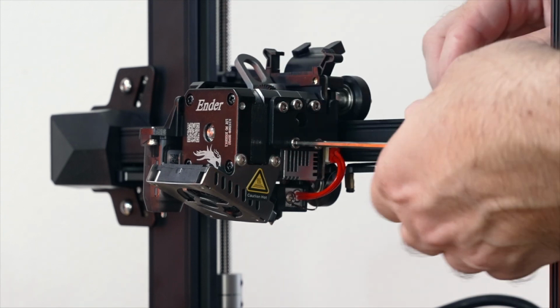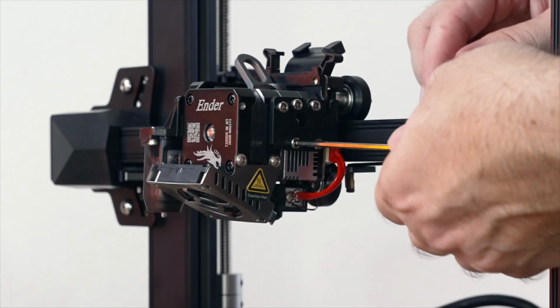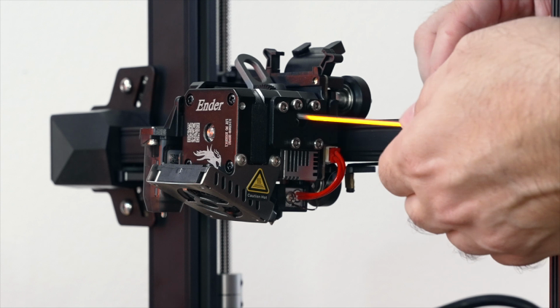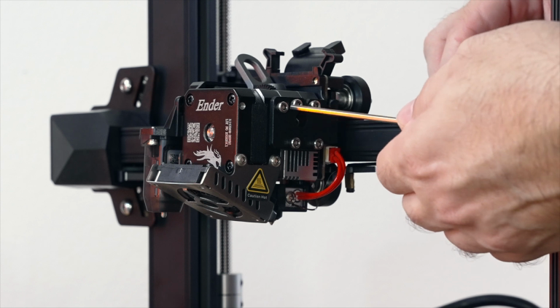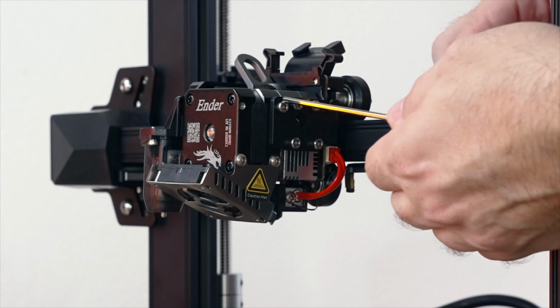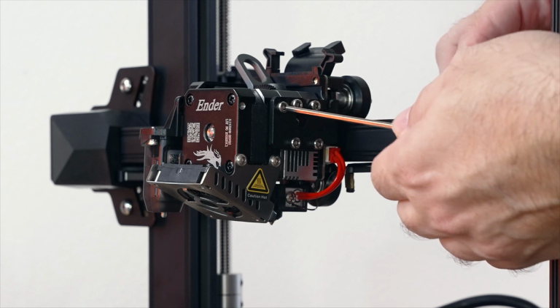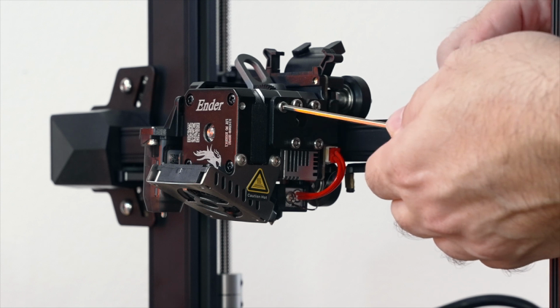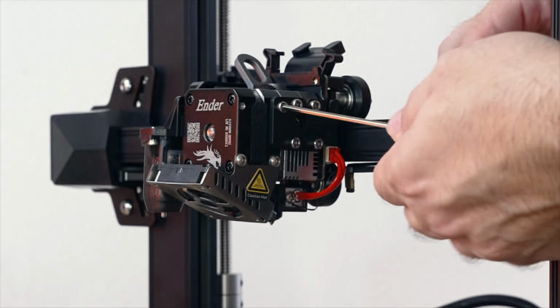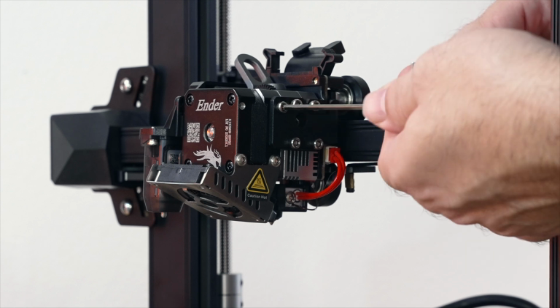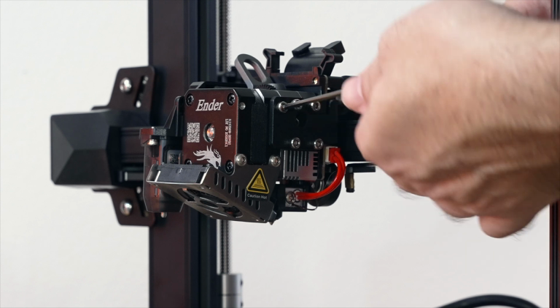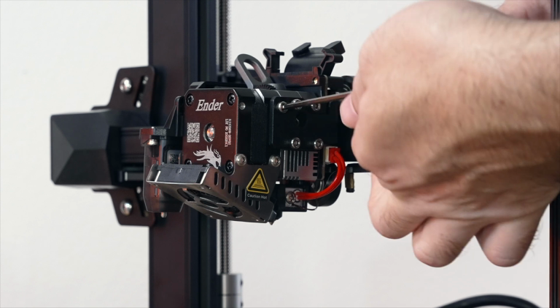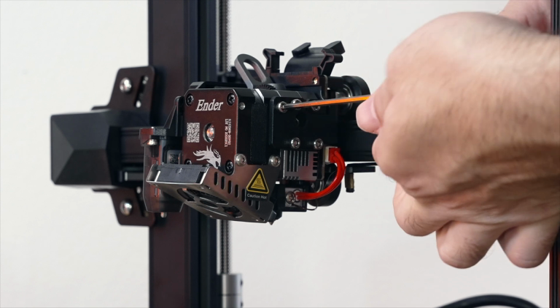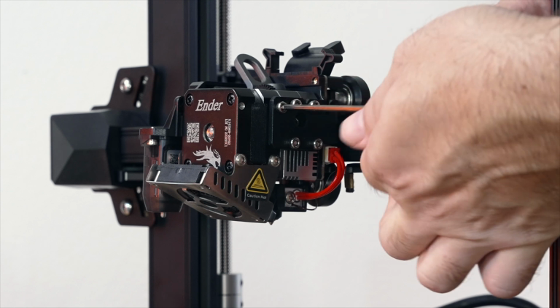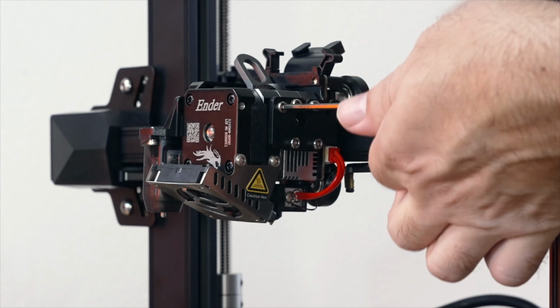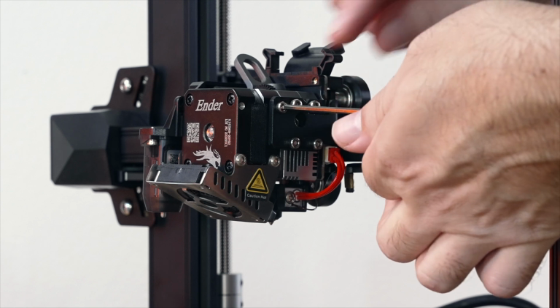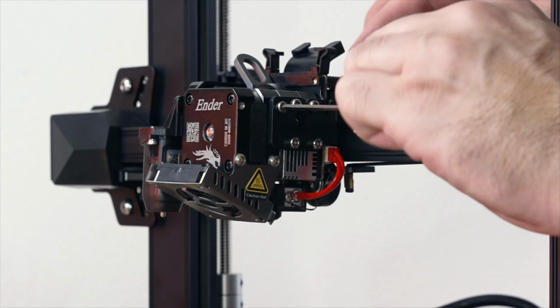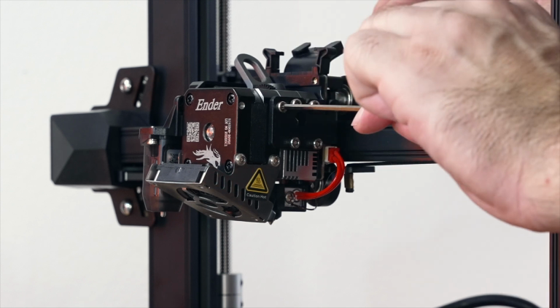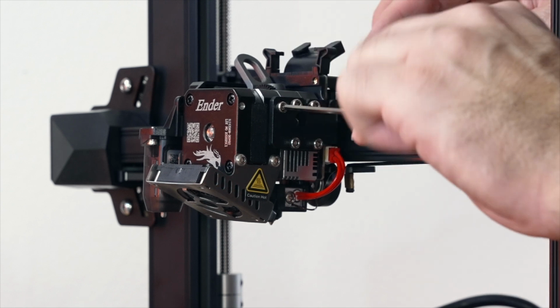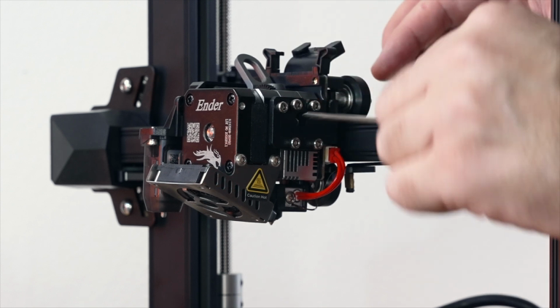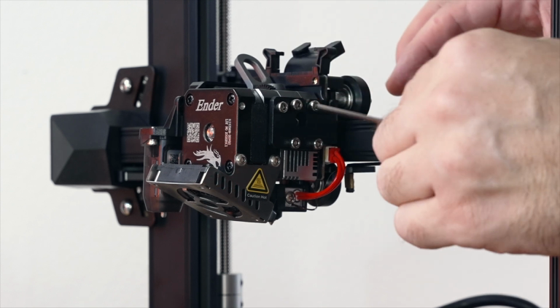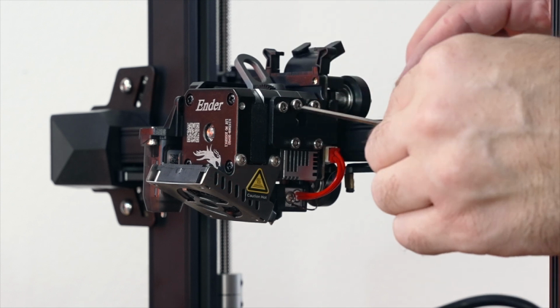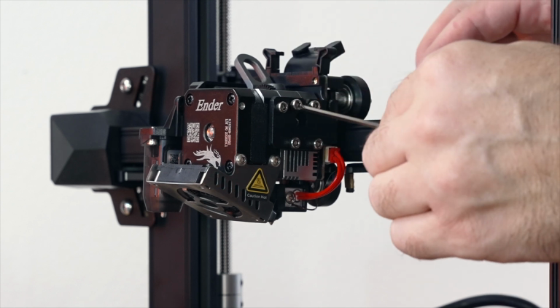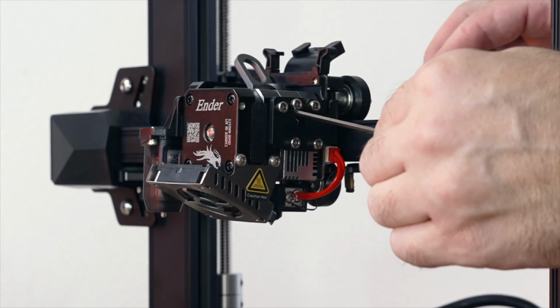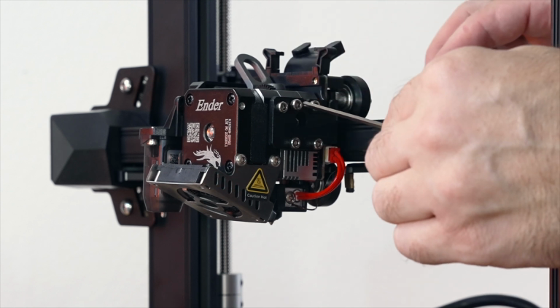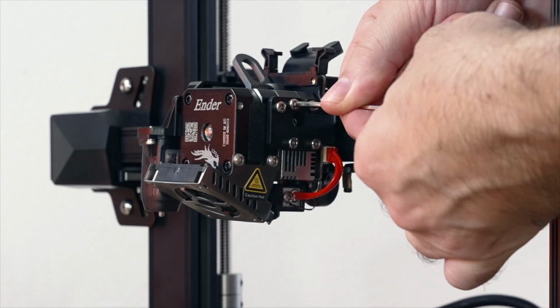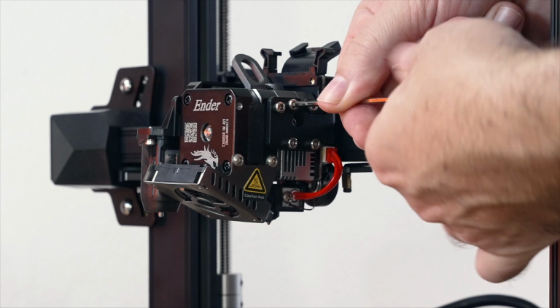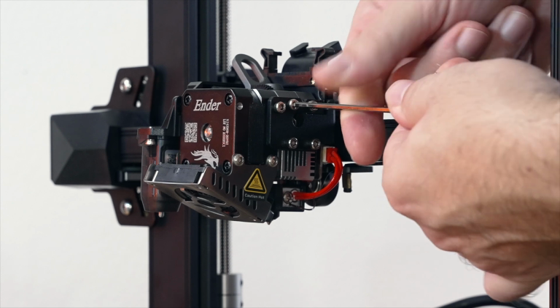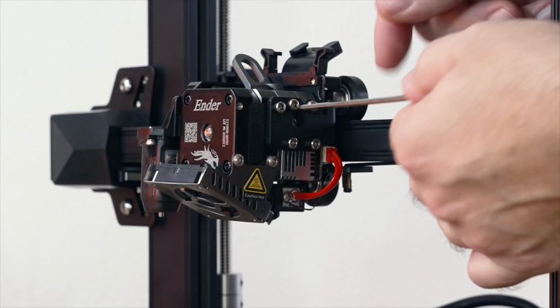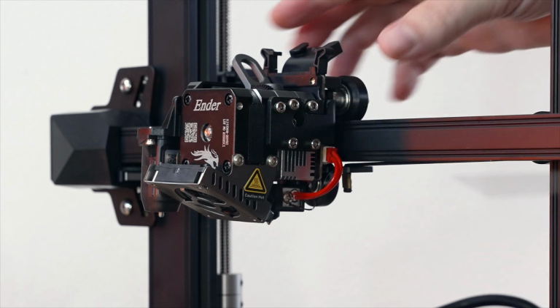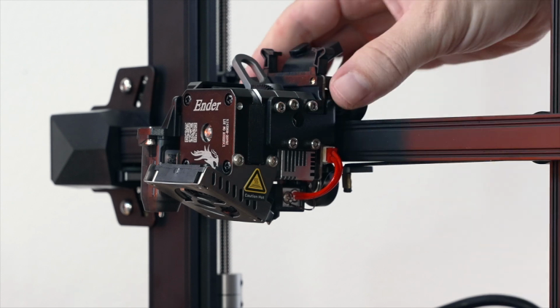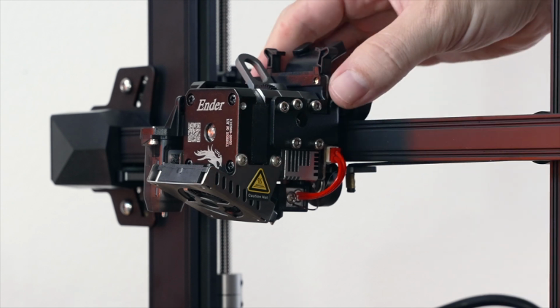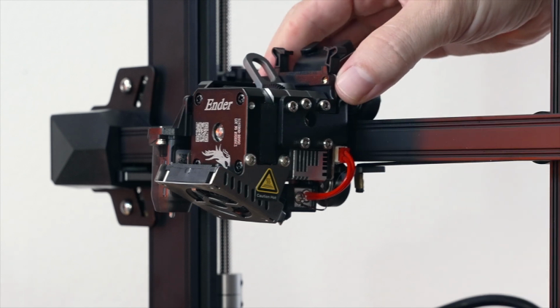There are one, two, three, four little bolts to install — these are the M3 by 6. Grab the allen wrench and start them on there. You do have to wiggle it around to find the threads, but overall a pretty straightforward process. You don't want to over-tighten this; since we have four bolts, just snug them up decently. That should be good right there.